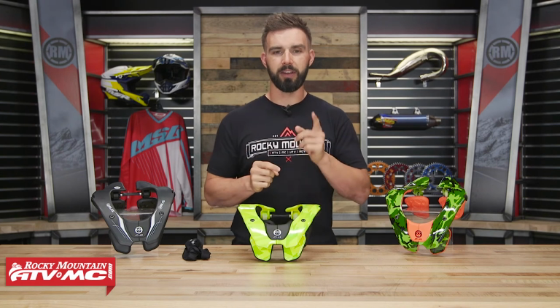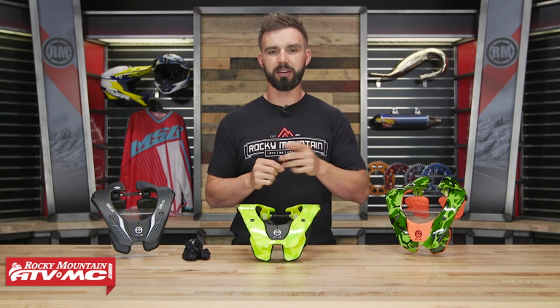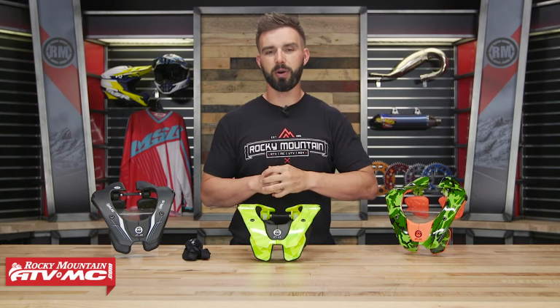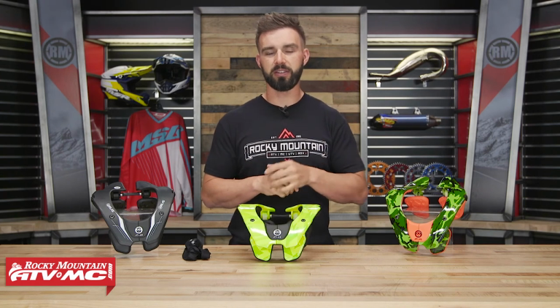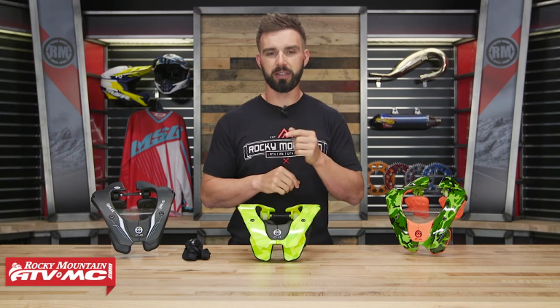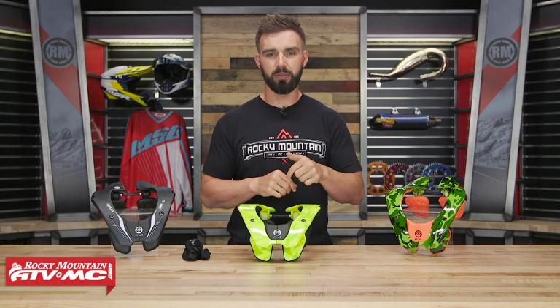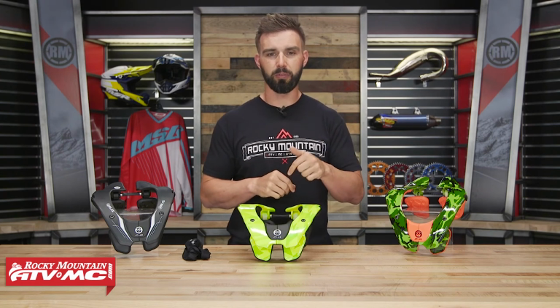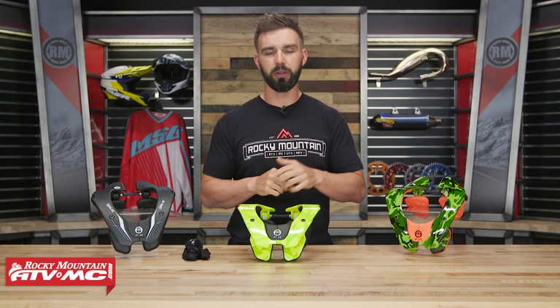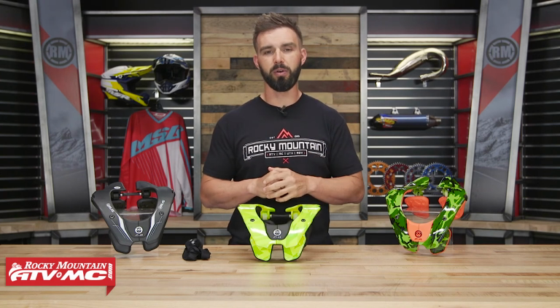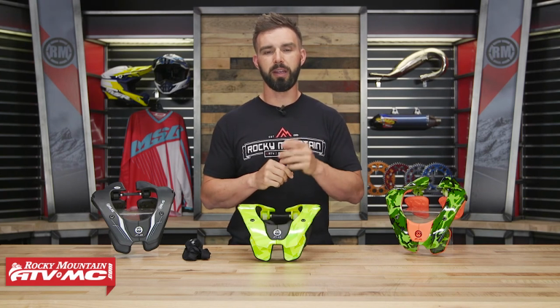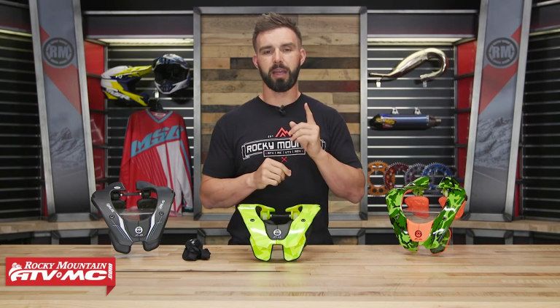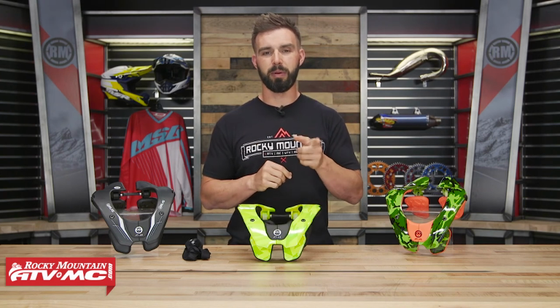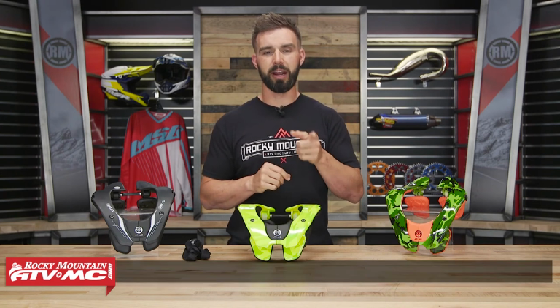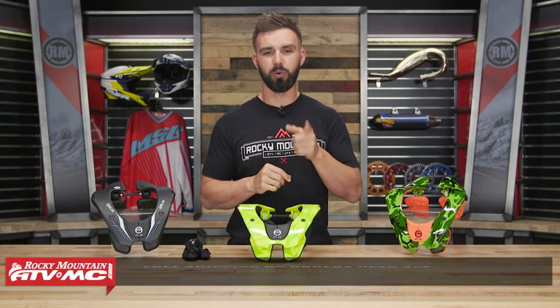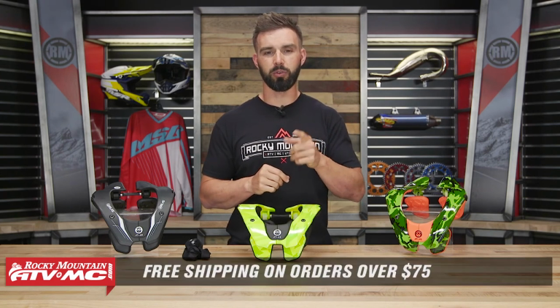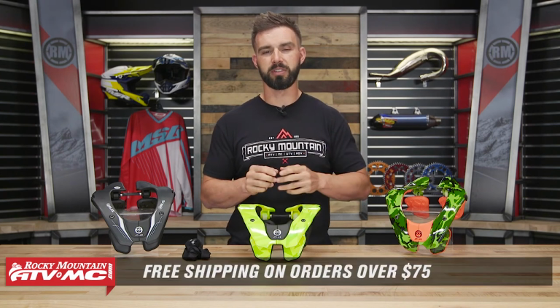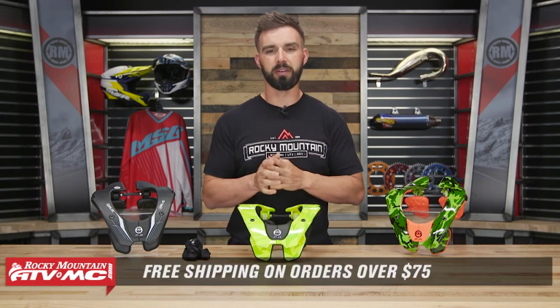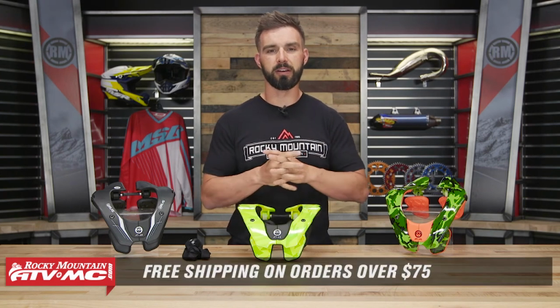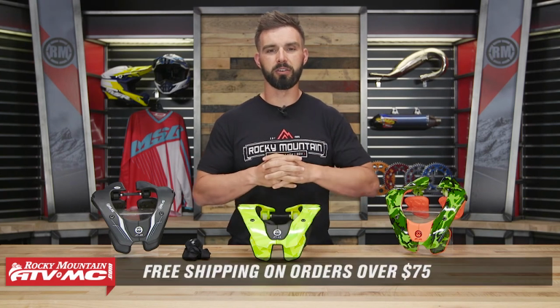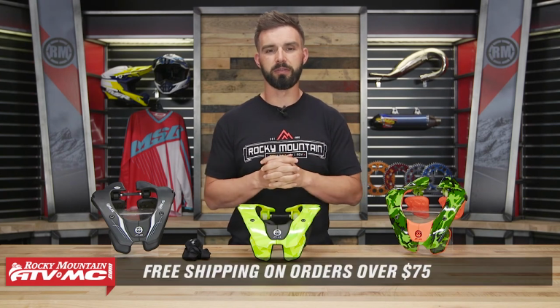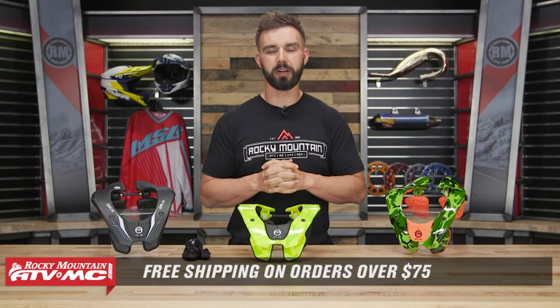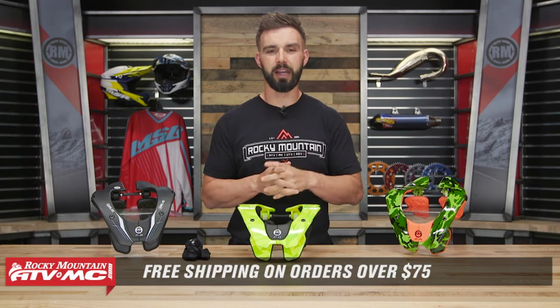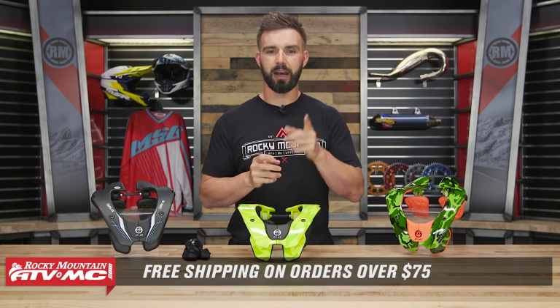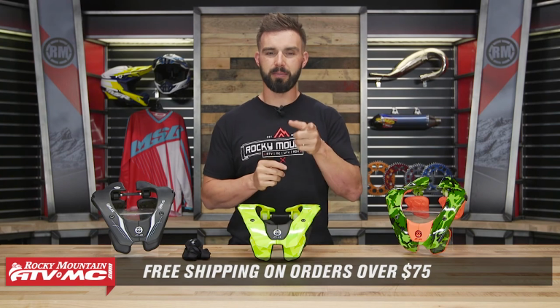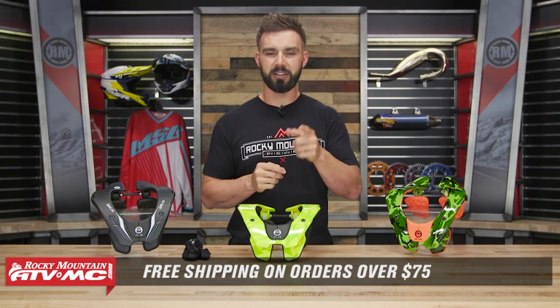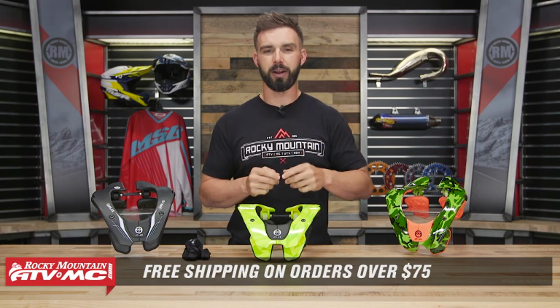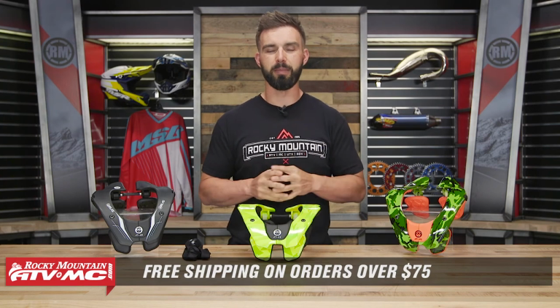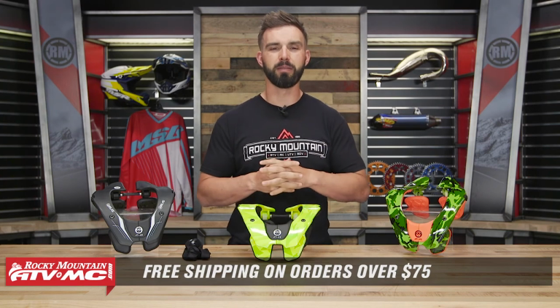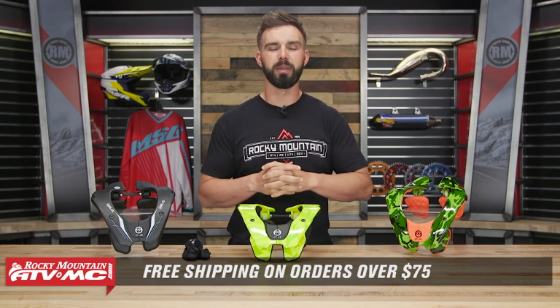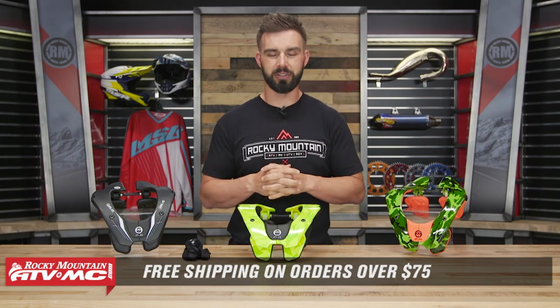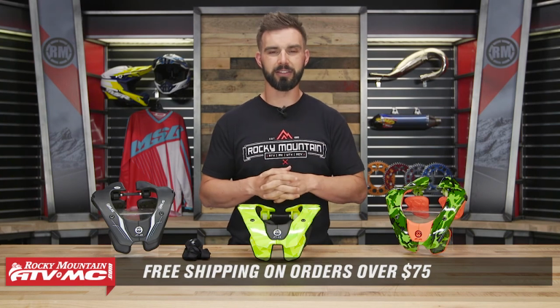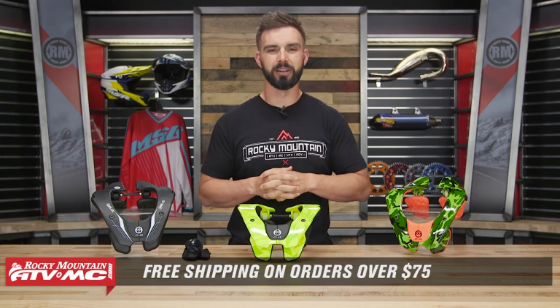If you guys have any questions, leave those below. And remember, orders over $75 ship free. I'm Chase here at Rocky Mountain, and we'll see you on the trails.